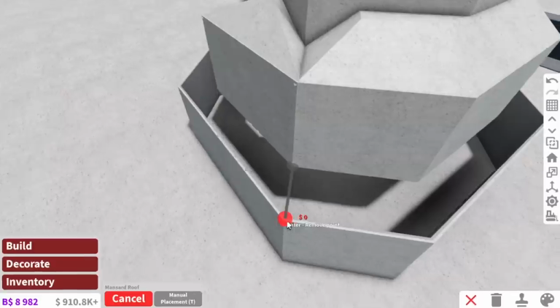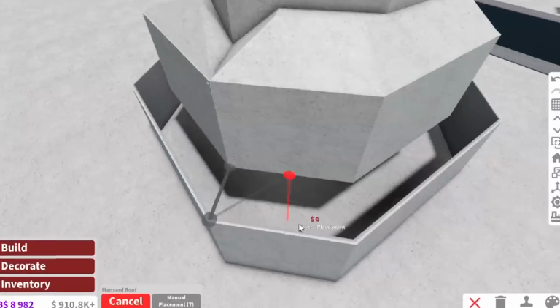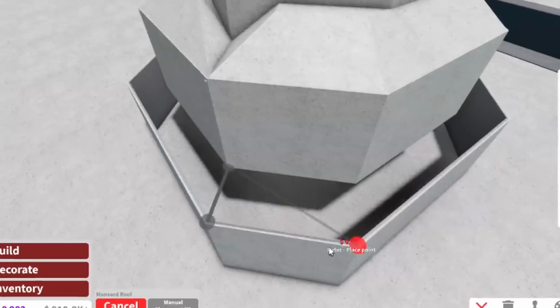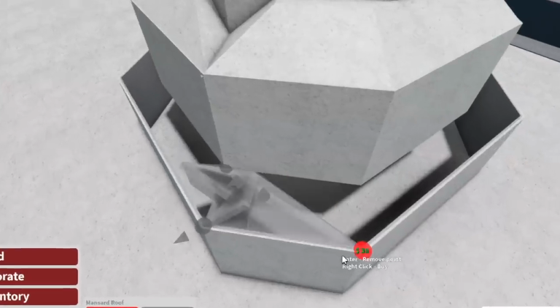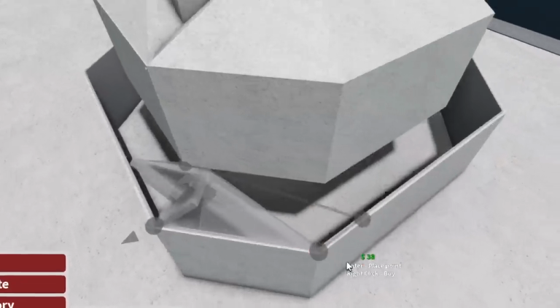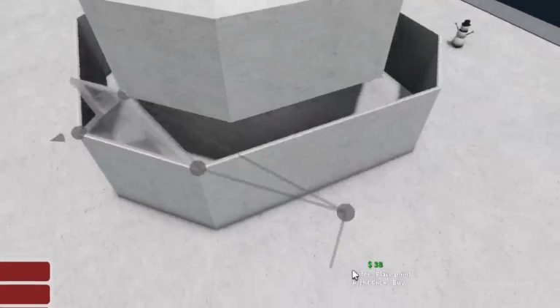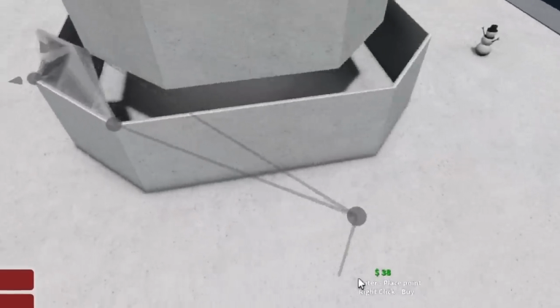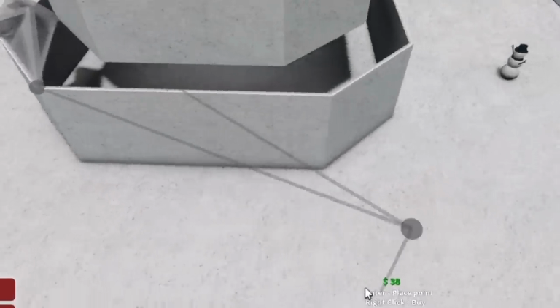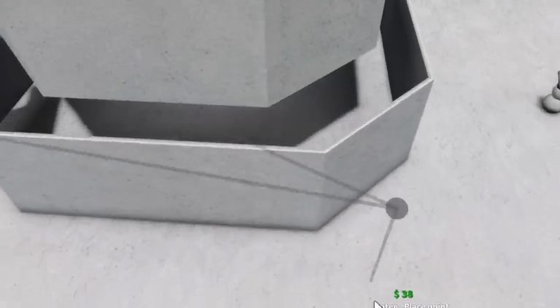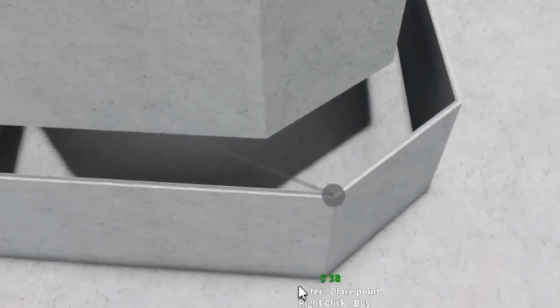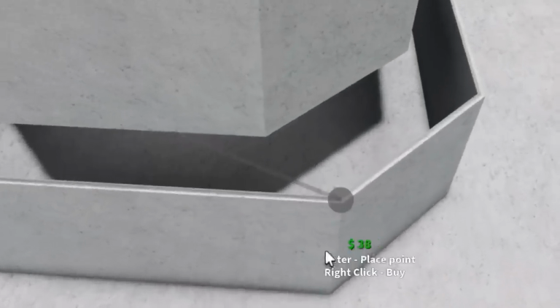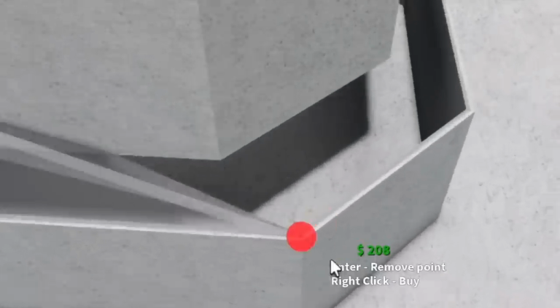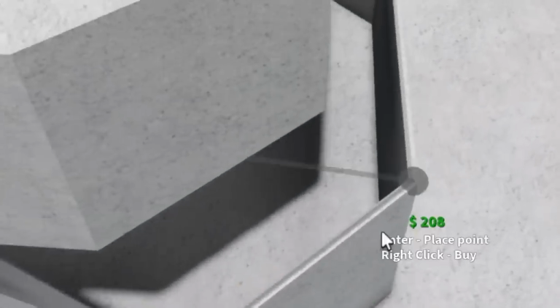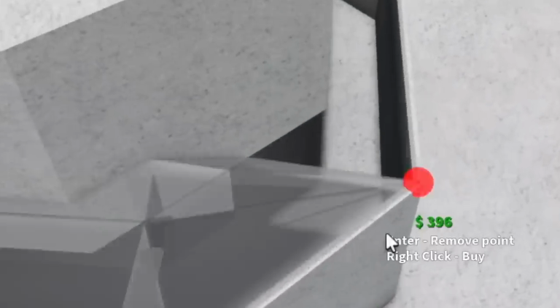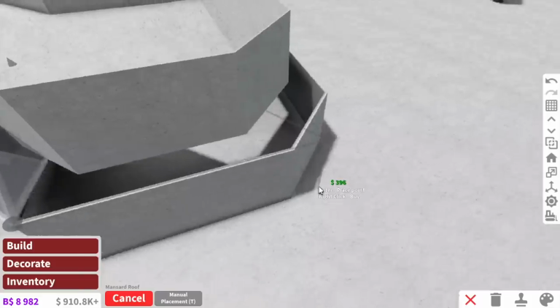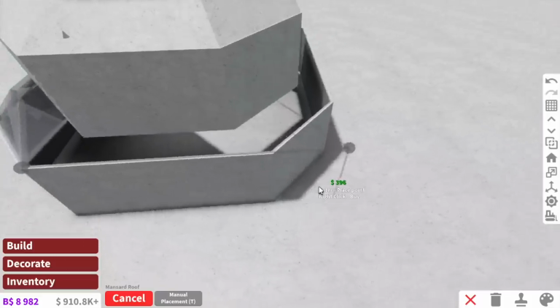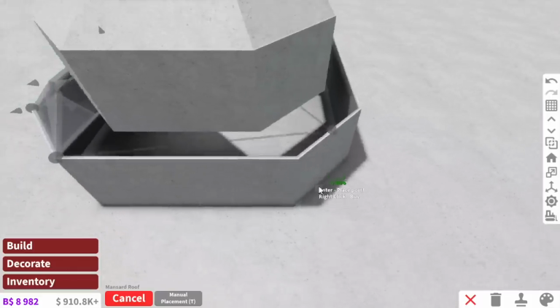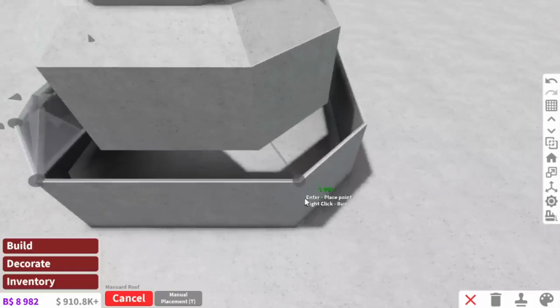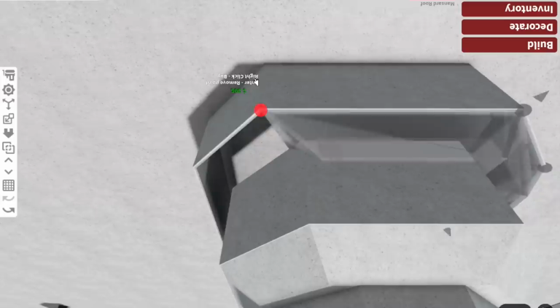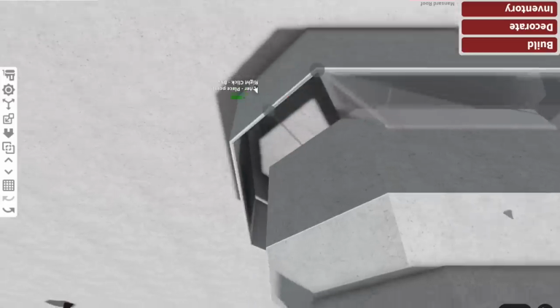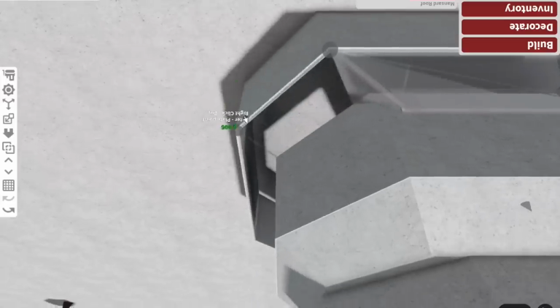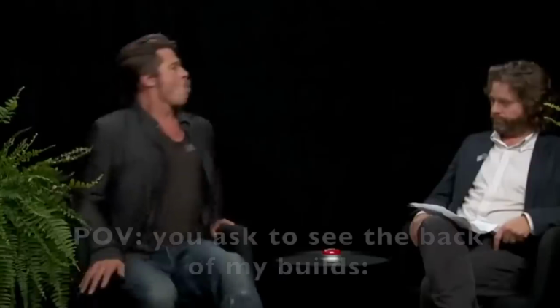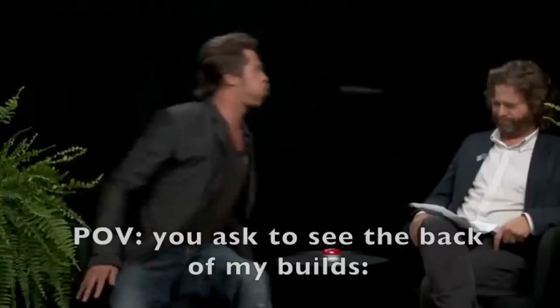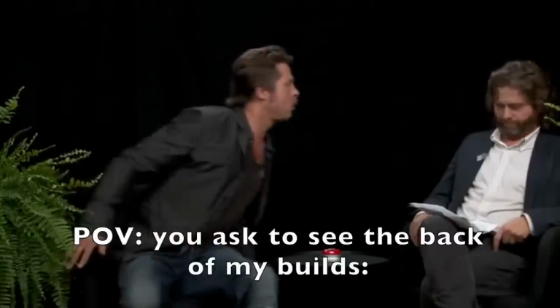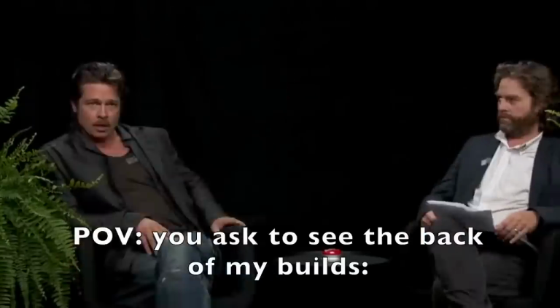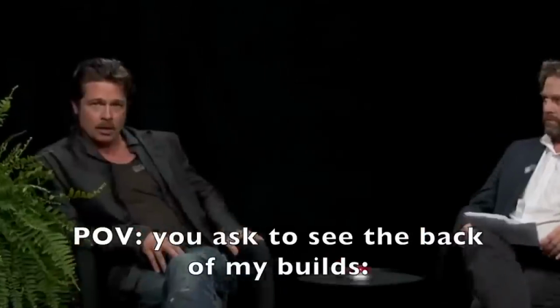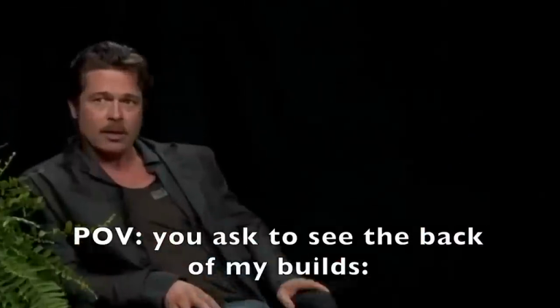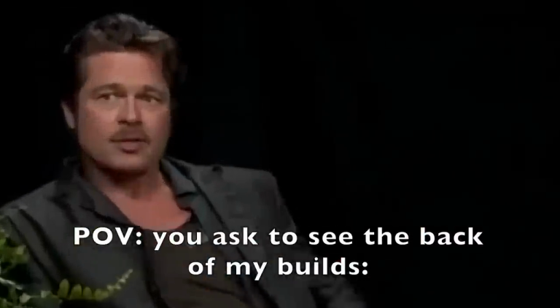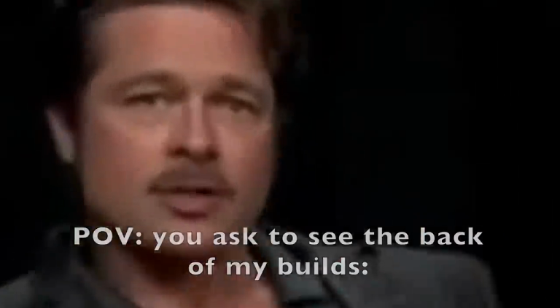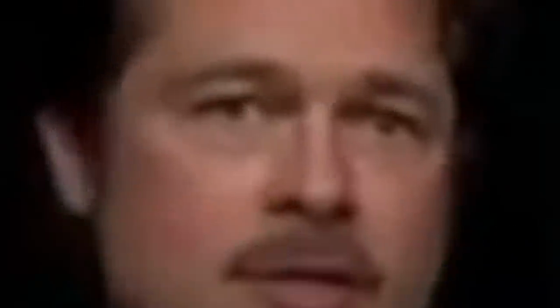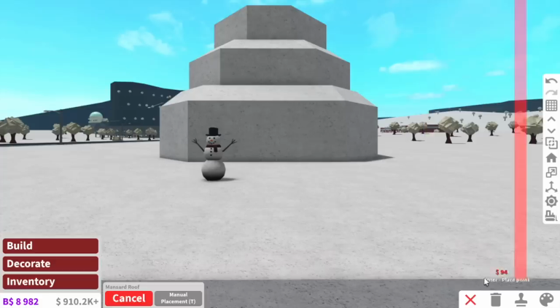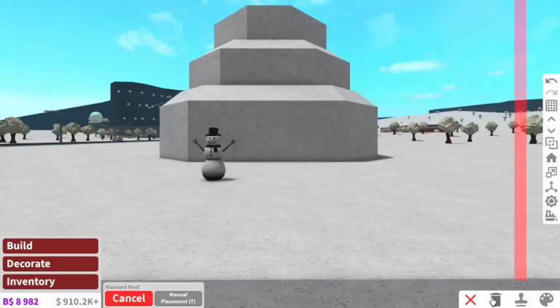If someone asks, 'Hey Alaska, what's at the back of the snowman?' I'm just gonna say — next question.